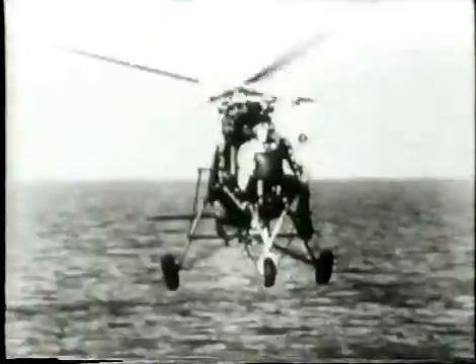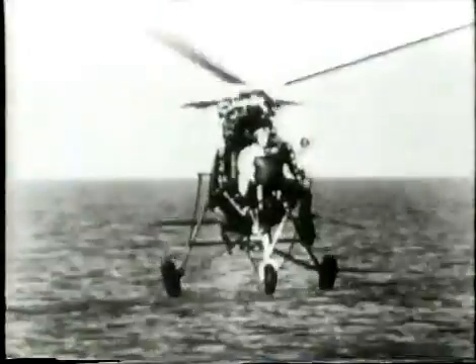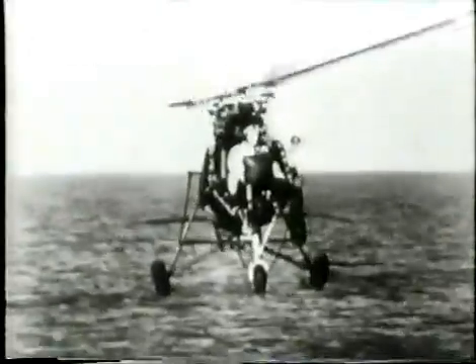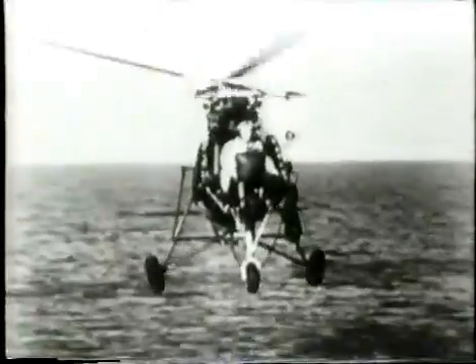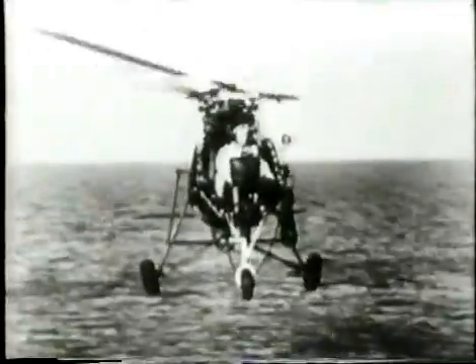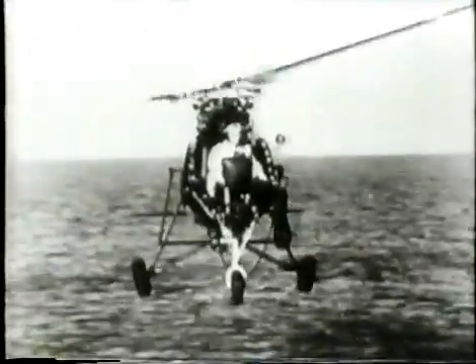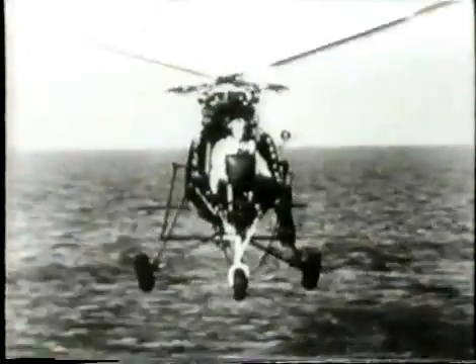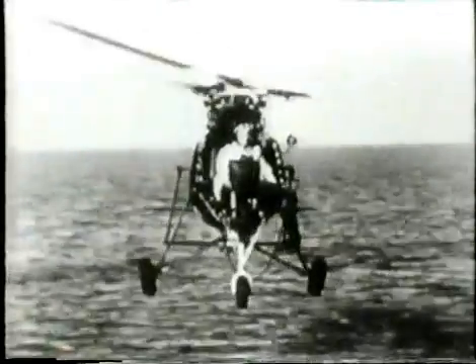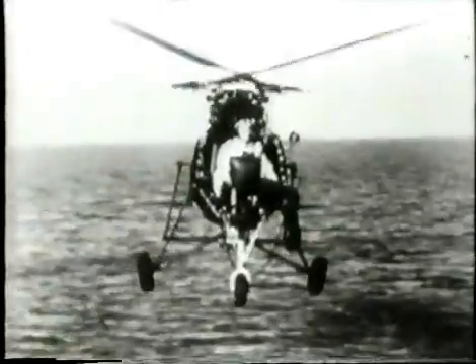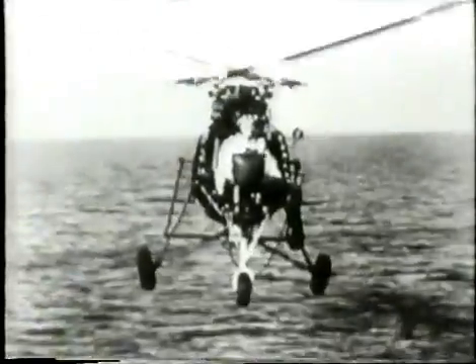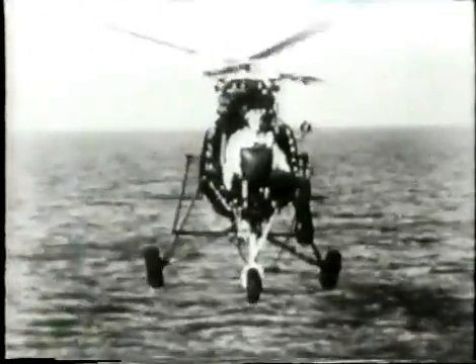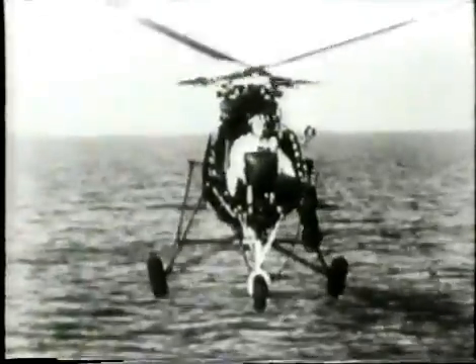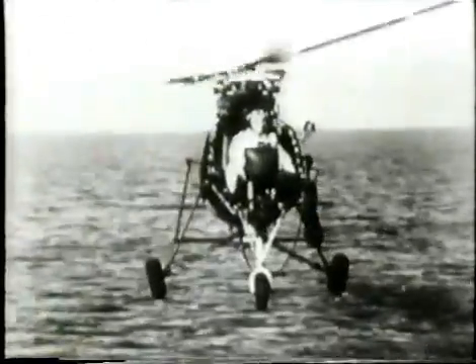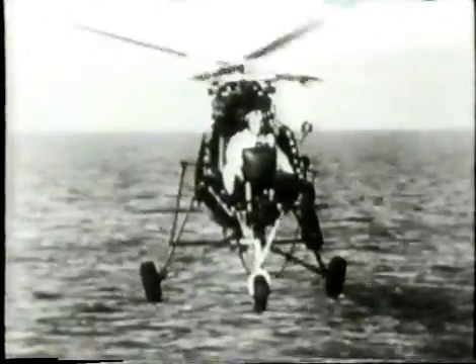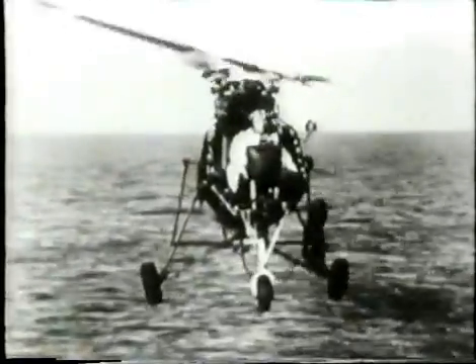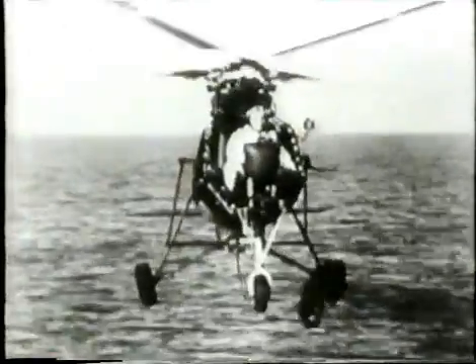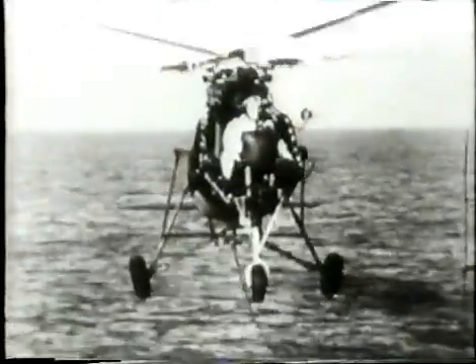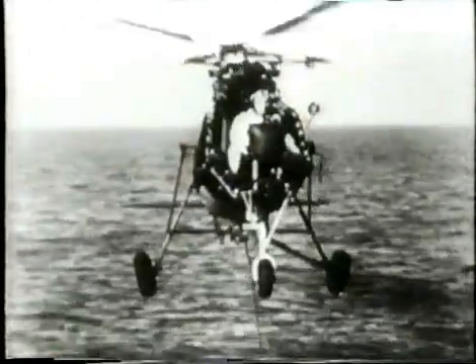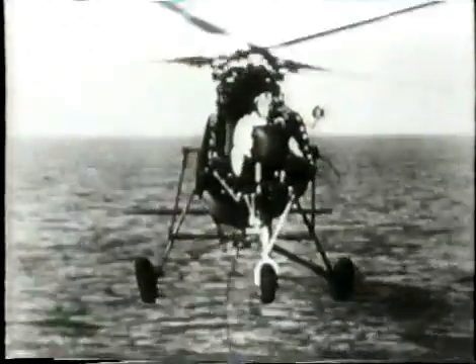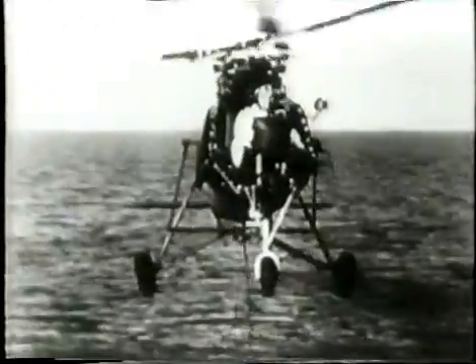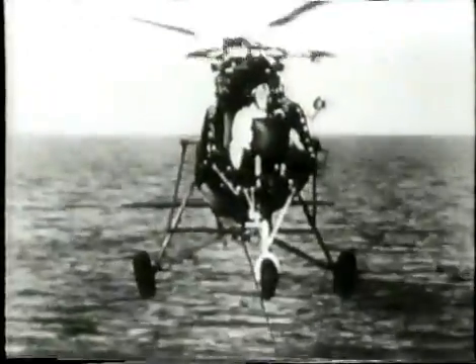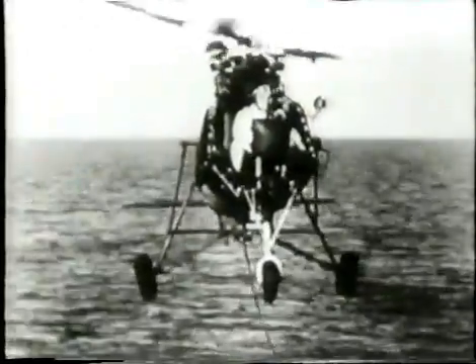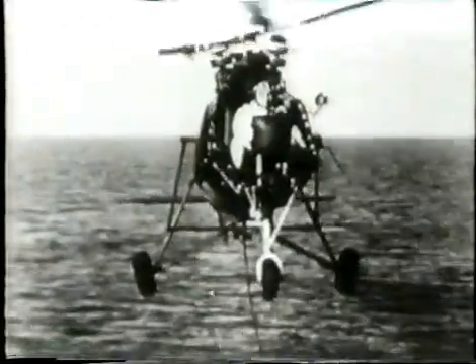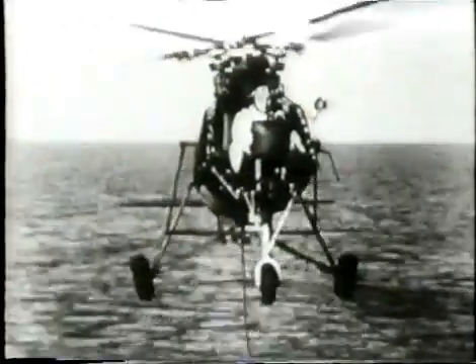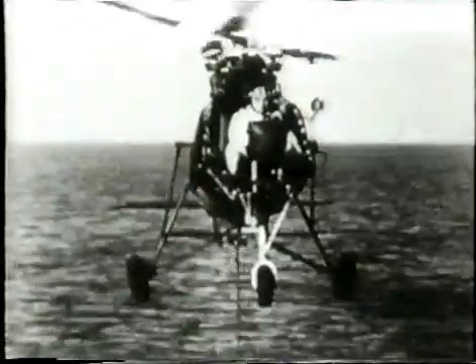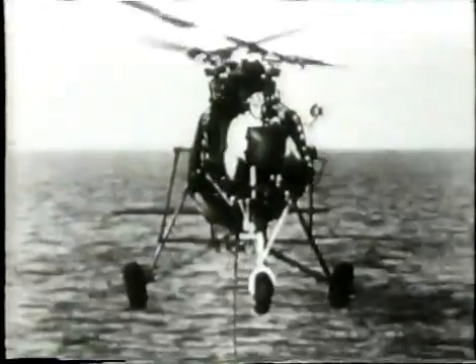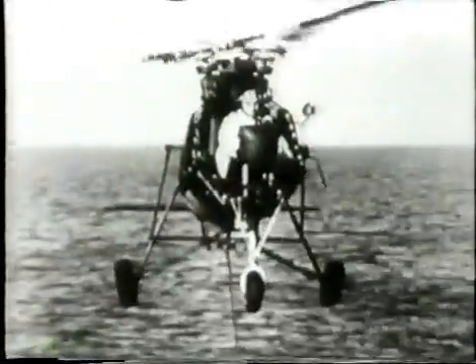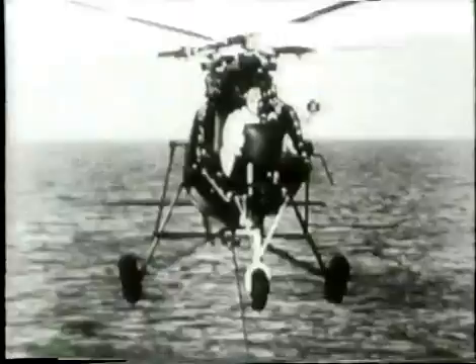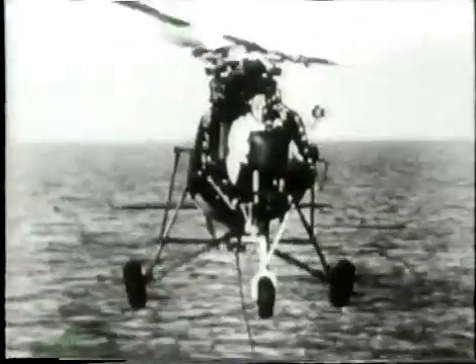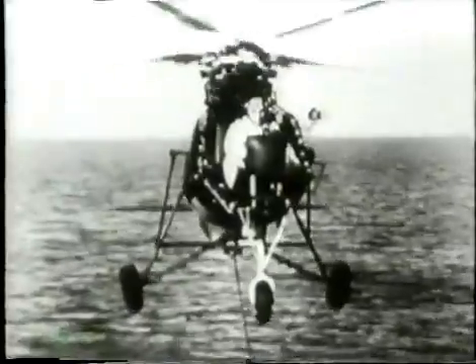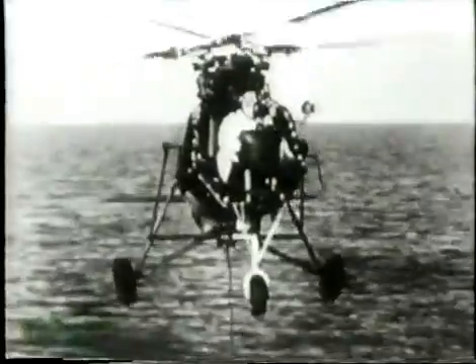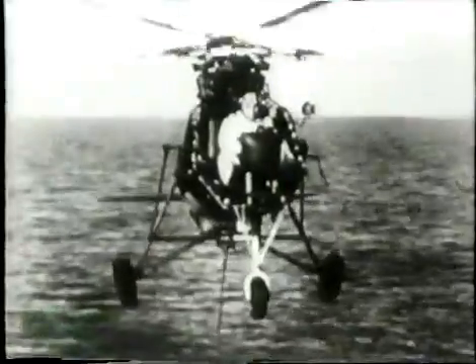The Navy ordered 1,000, but as Germany's industrial capacity declined at the end of the war, they were never produced.